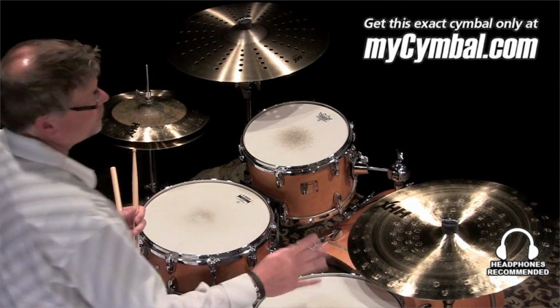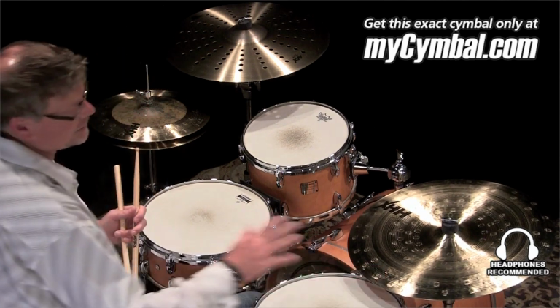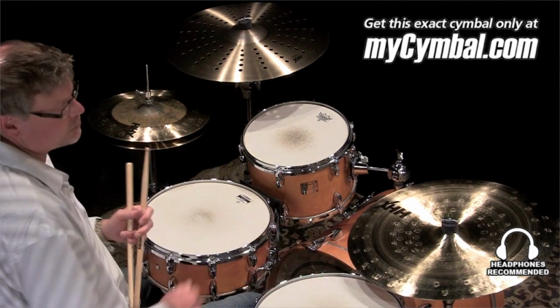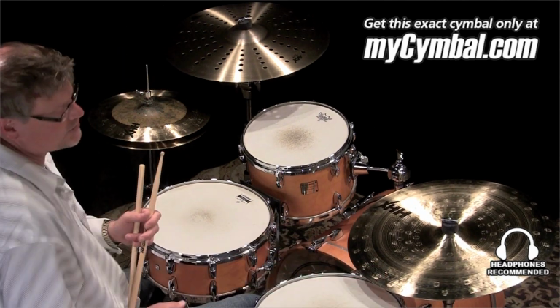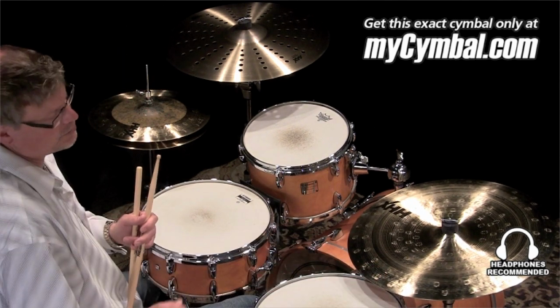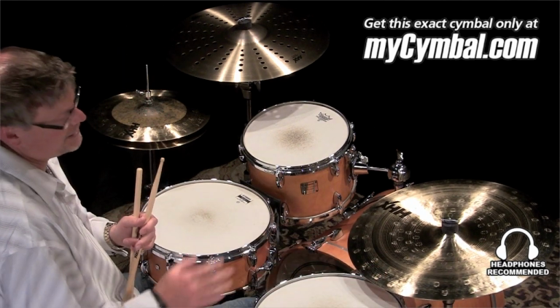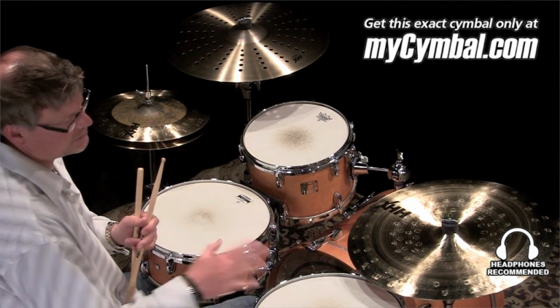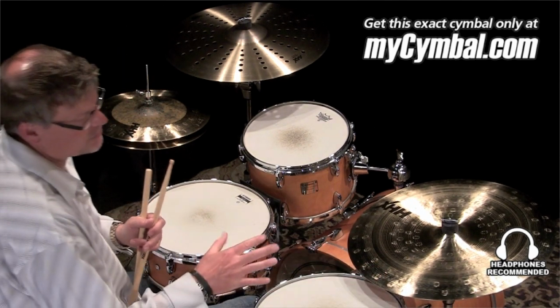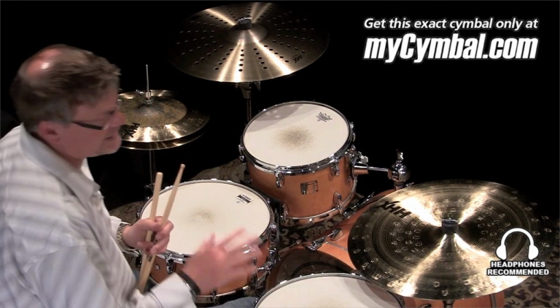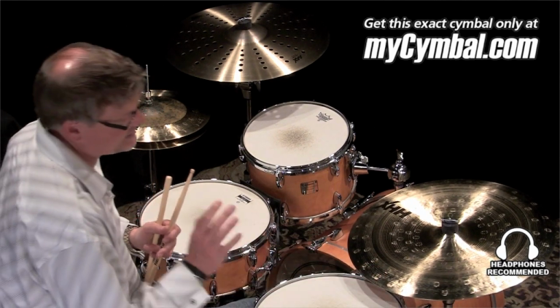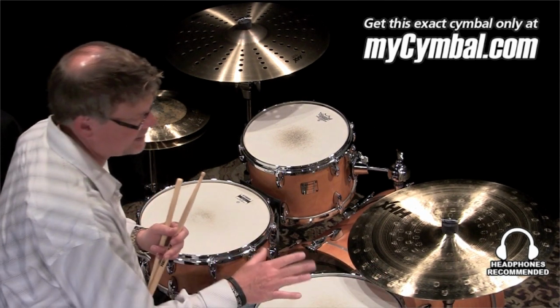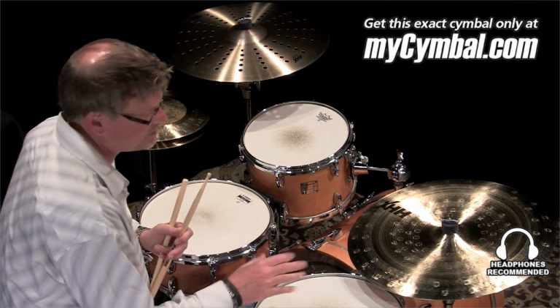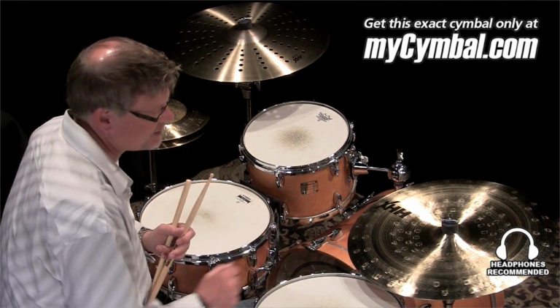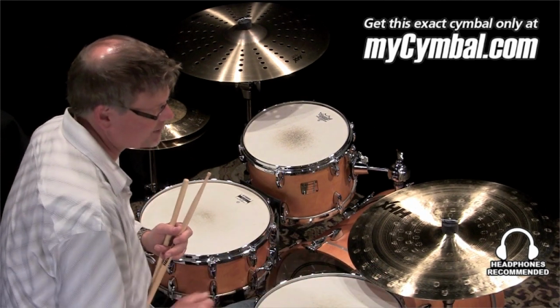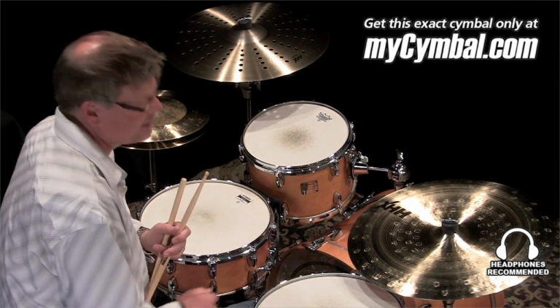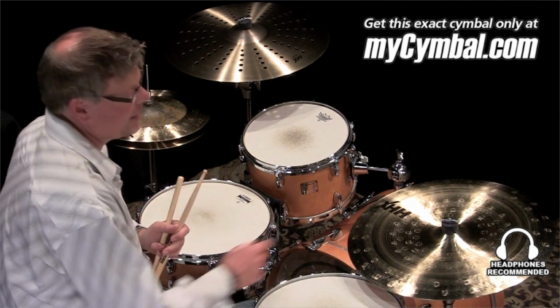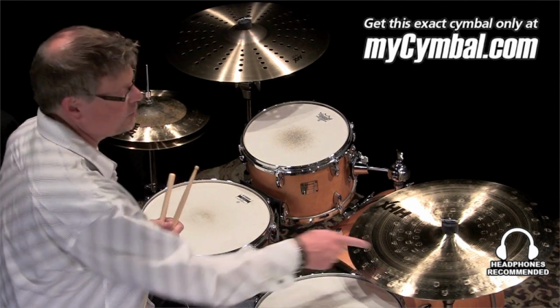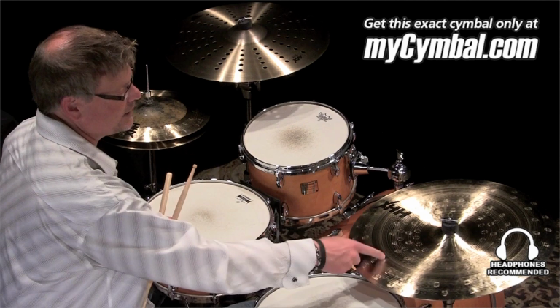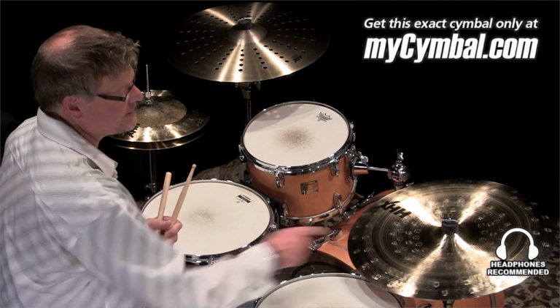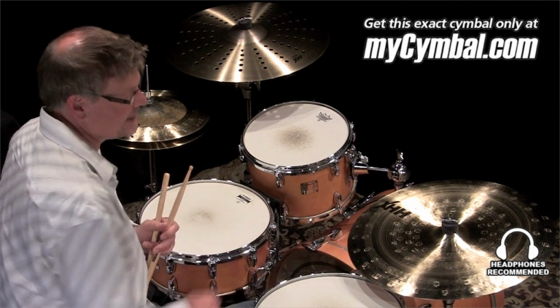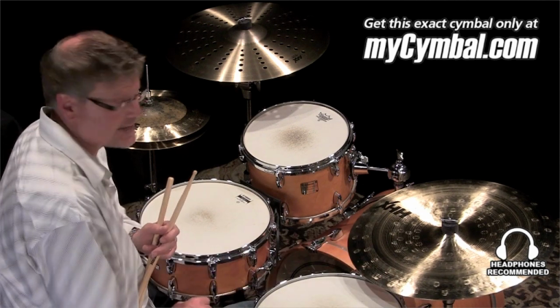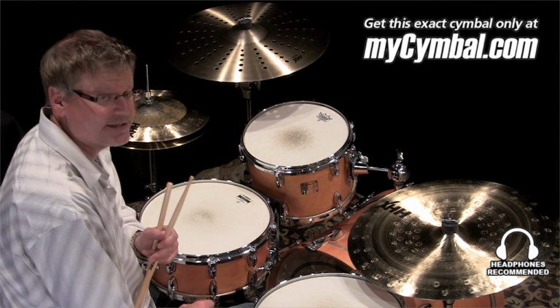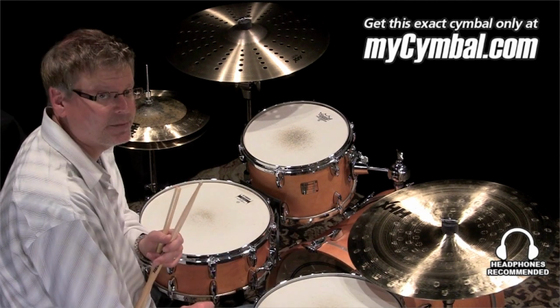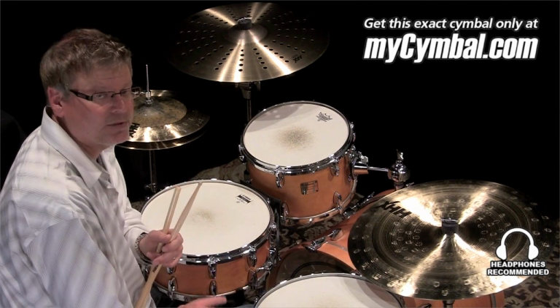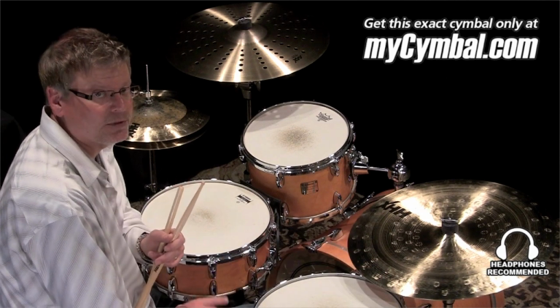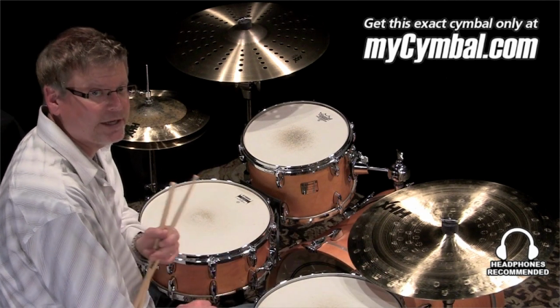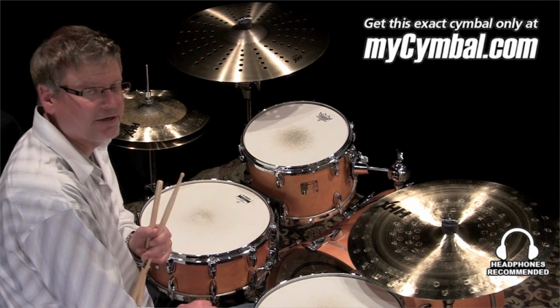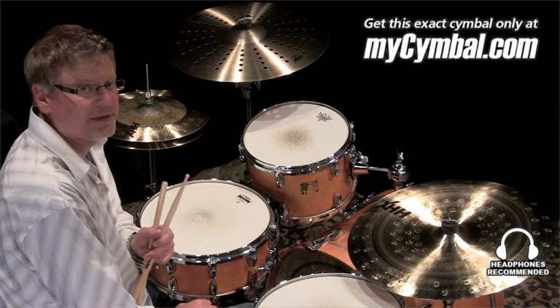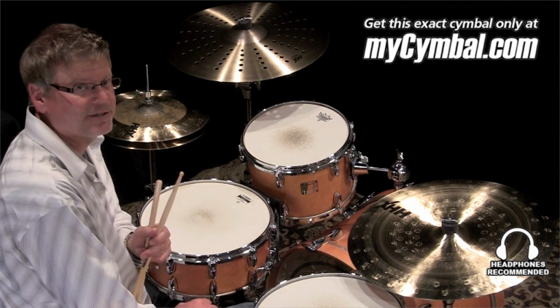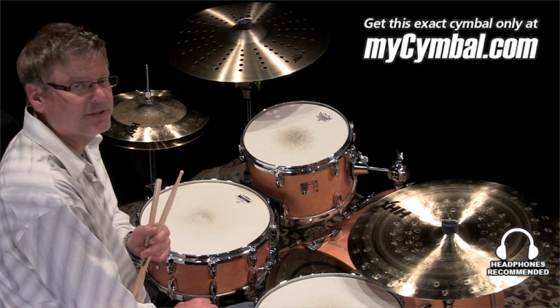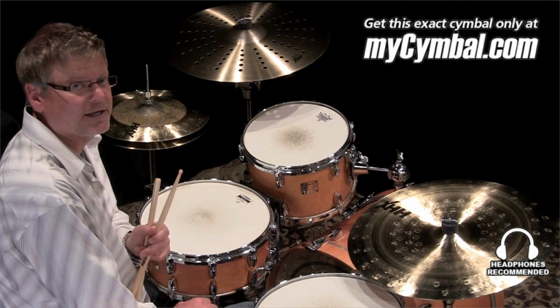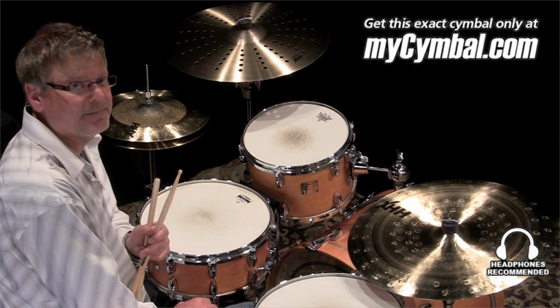Really cool symbol, man. It looks great. It sounds amazing. And you can get this exact symbol only right here at mysymbol.com.